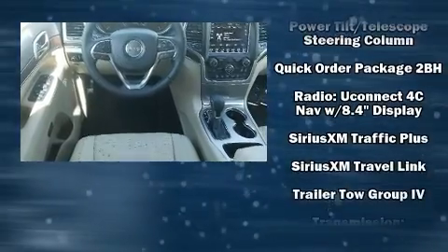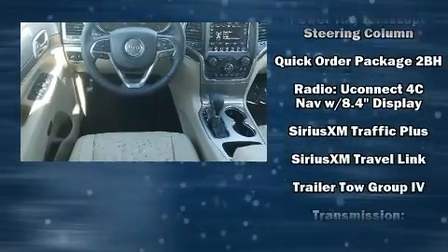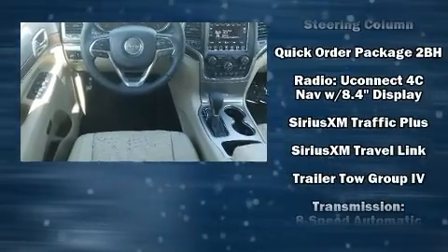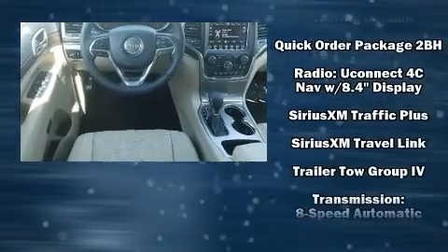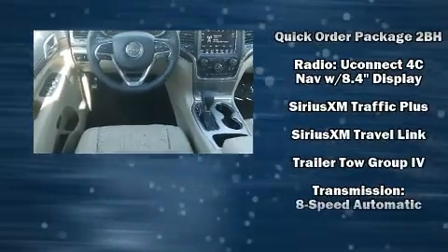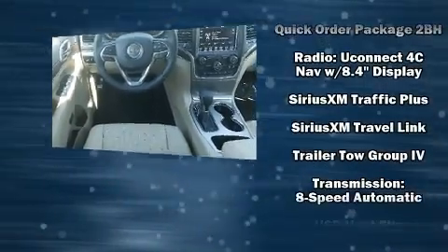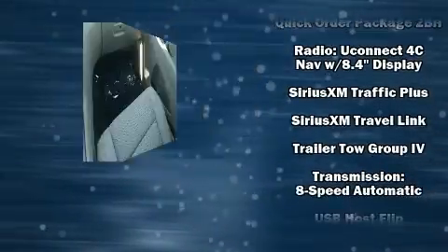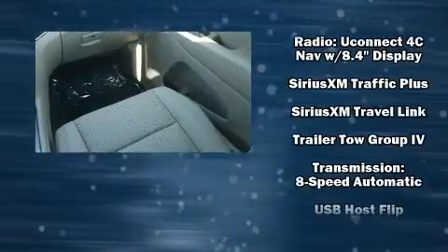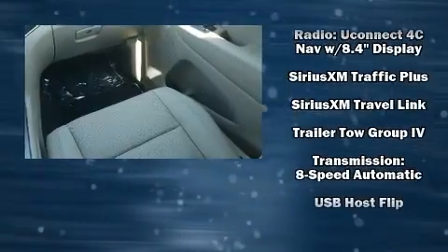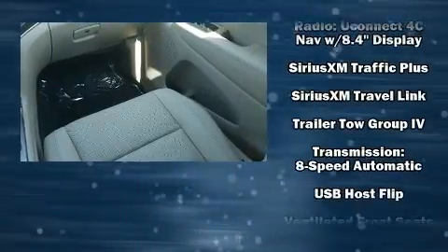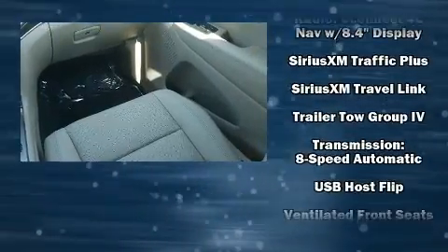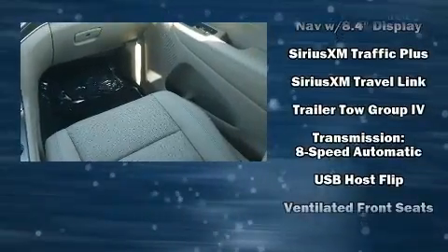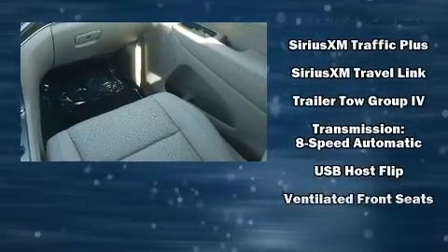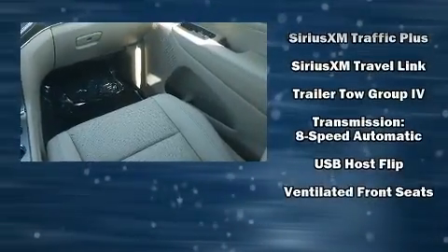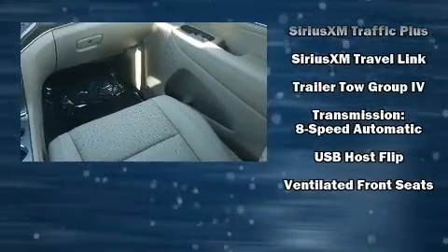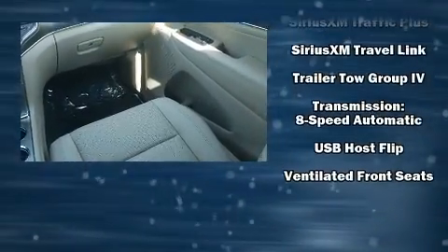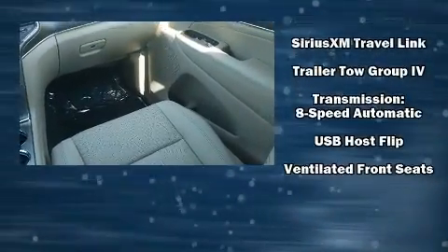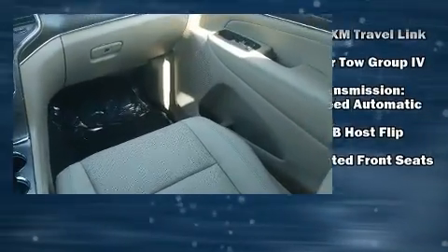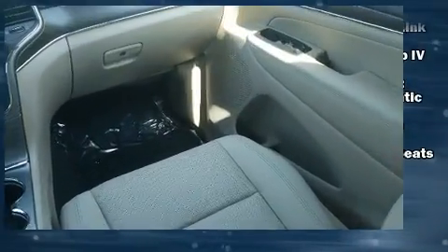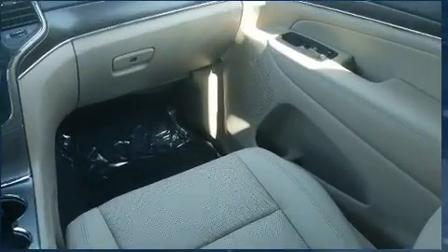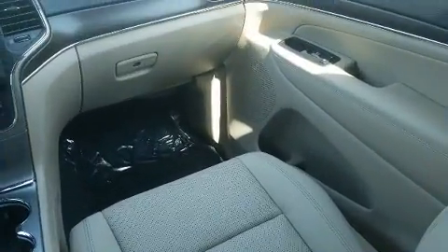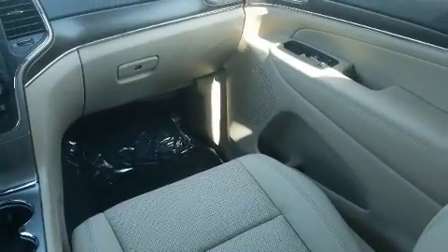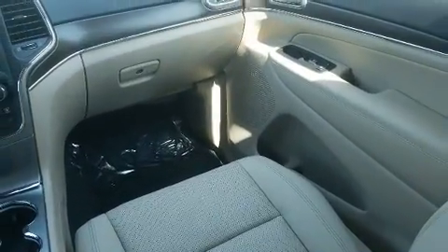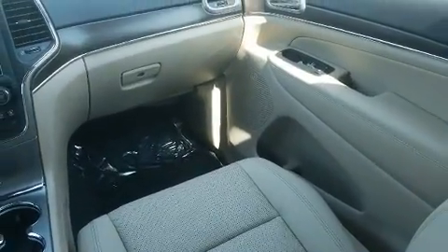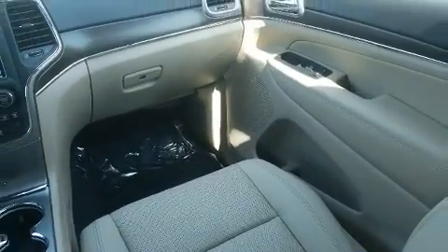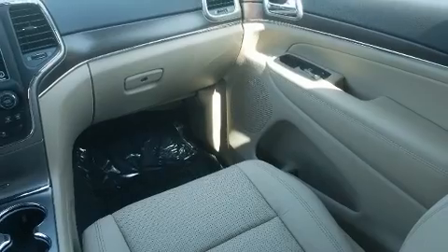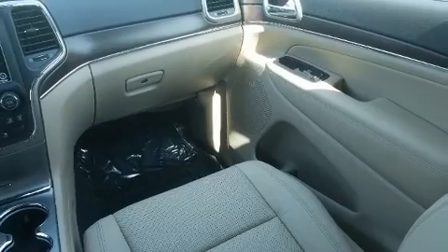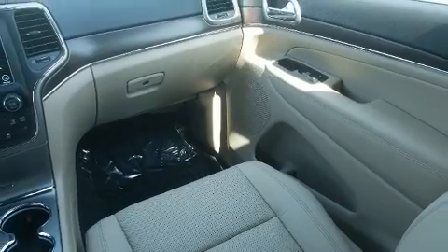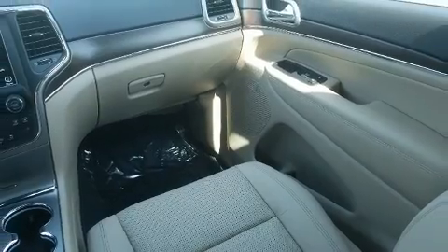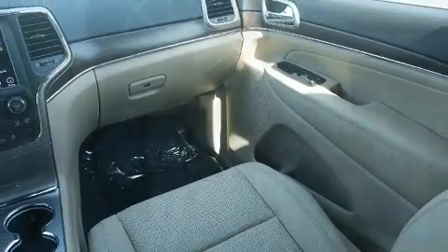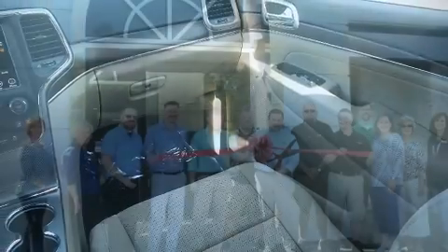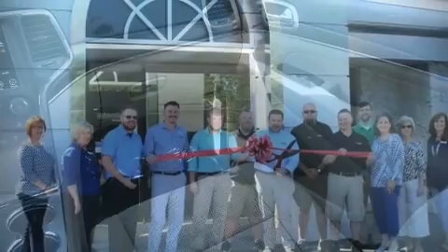You'll never lose visibility with rain-sensing wipers, which activate automatically when the drops start to fall.